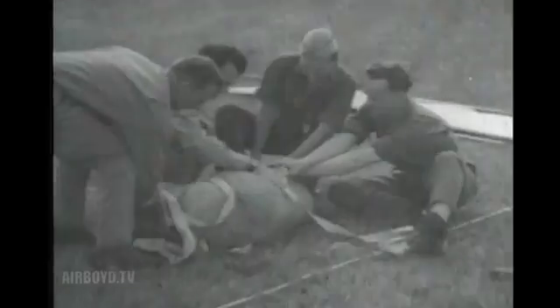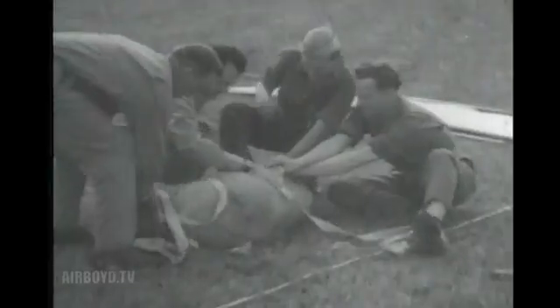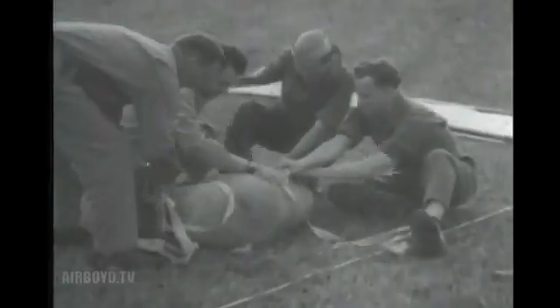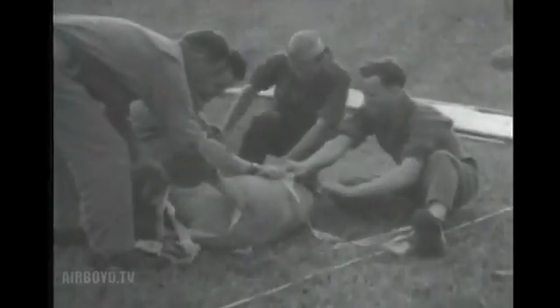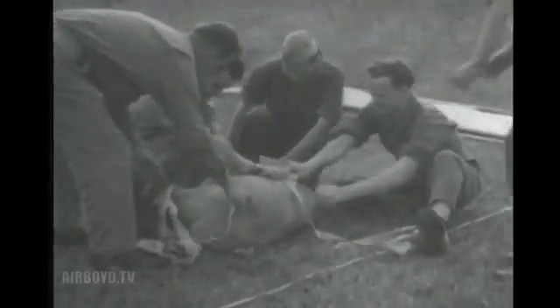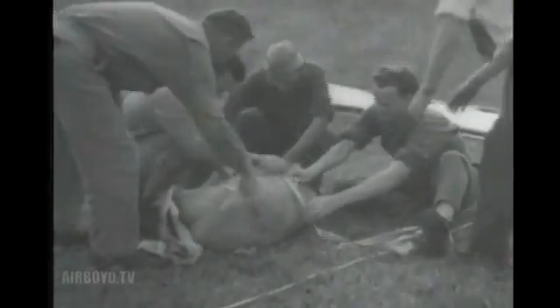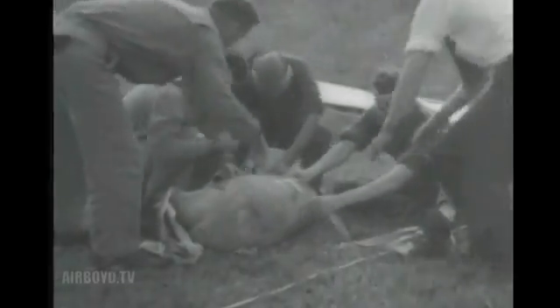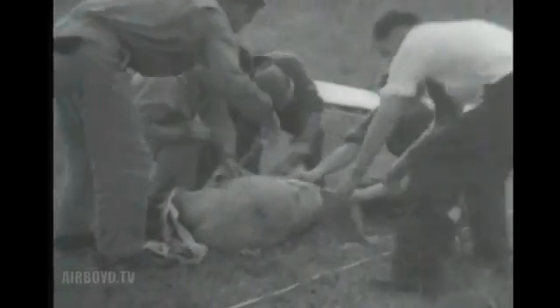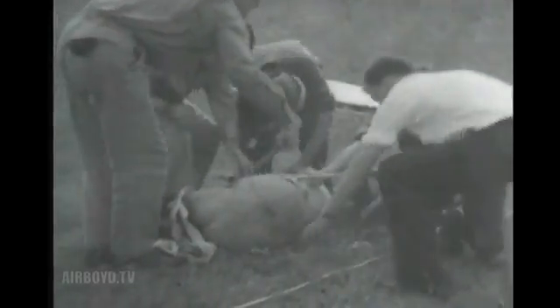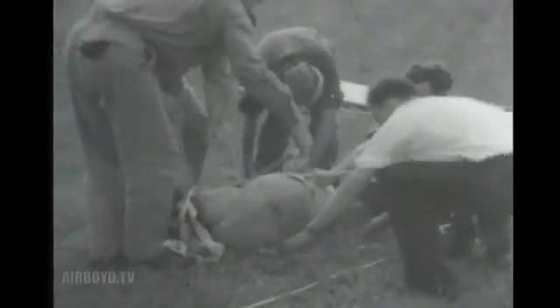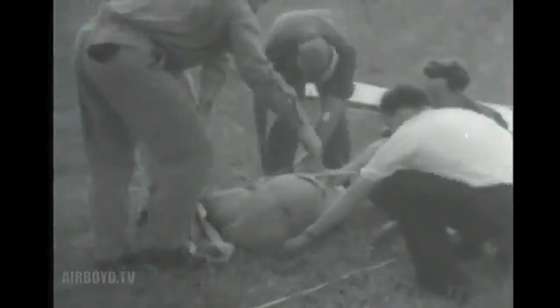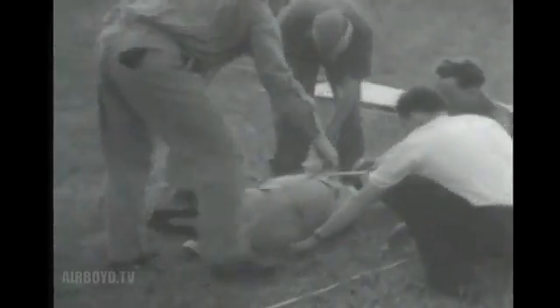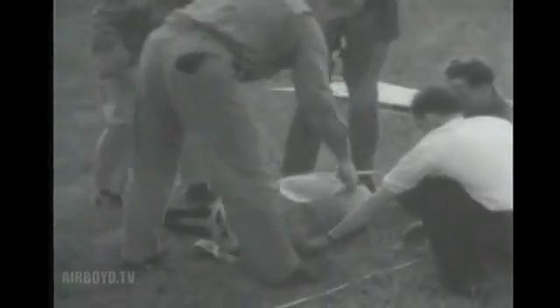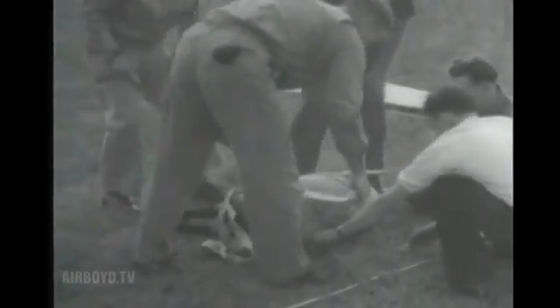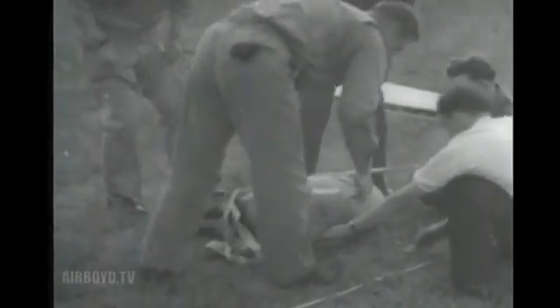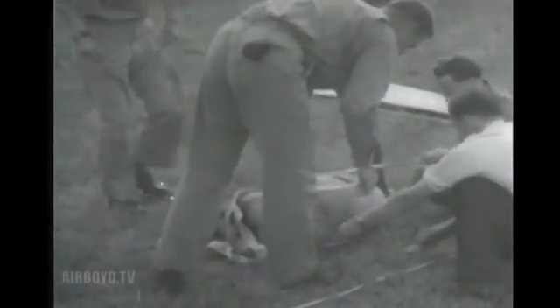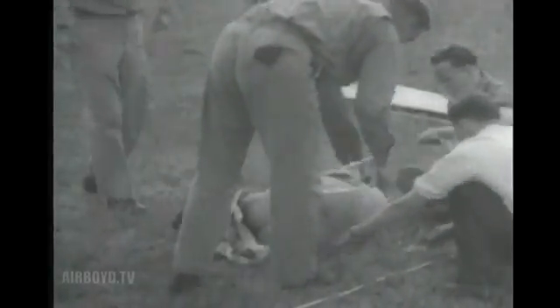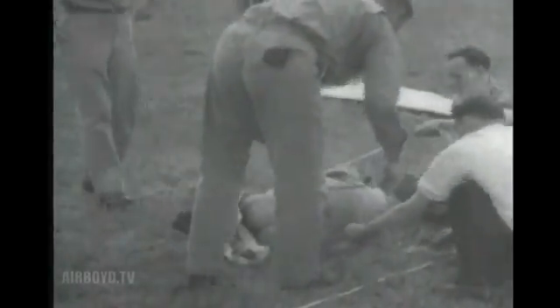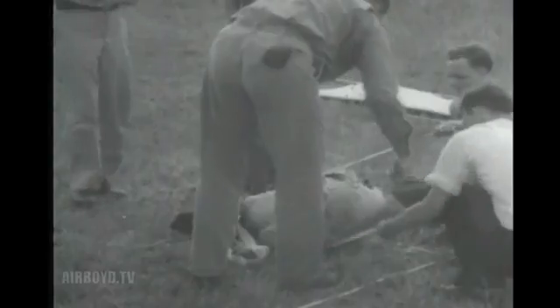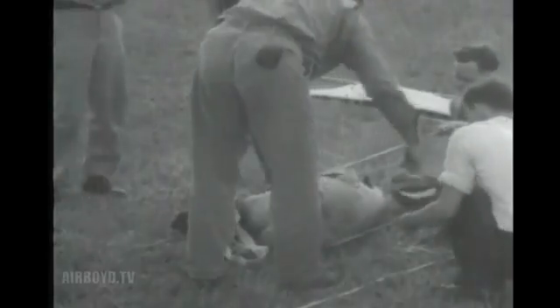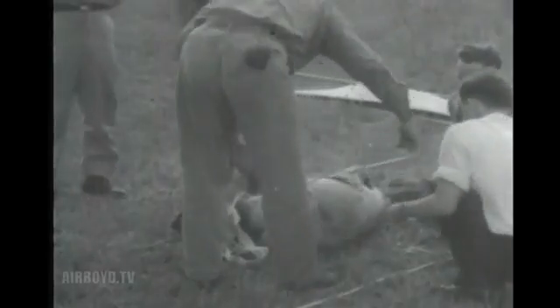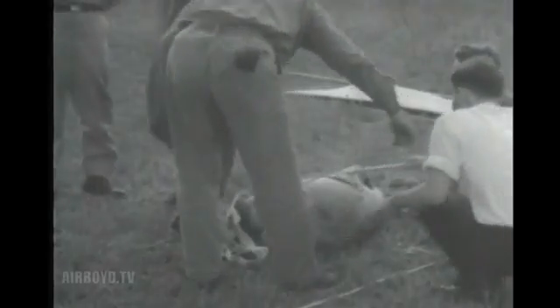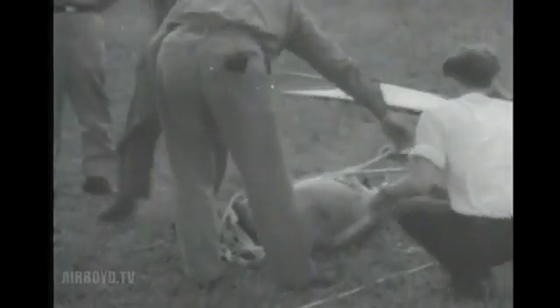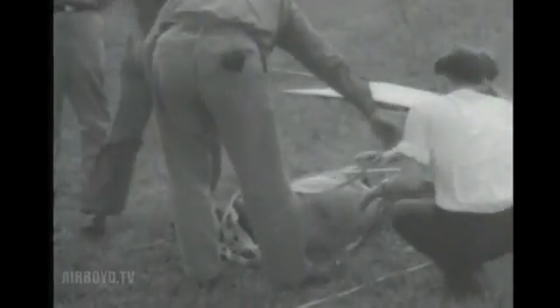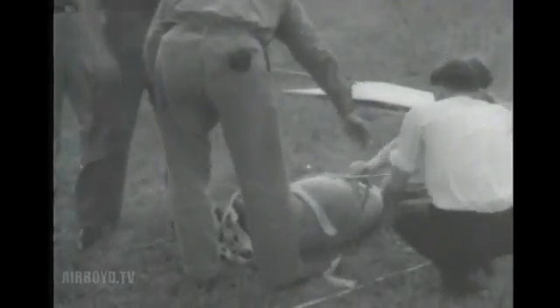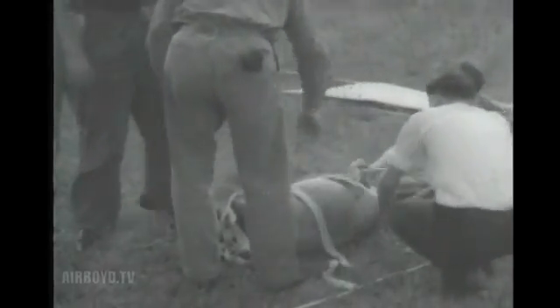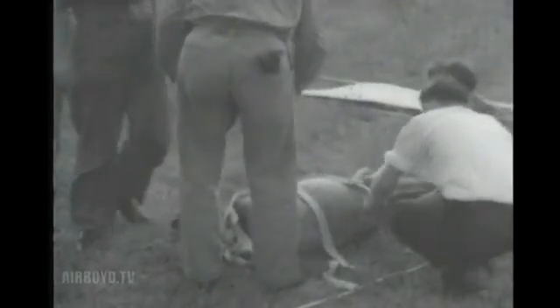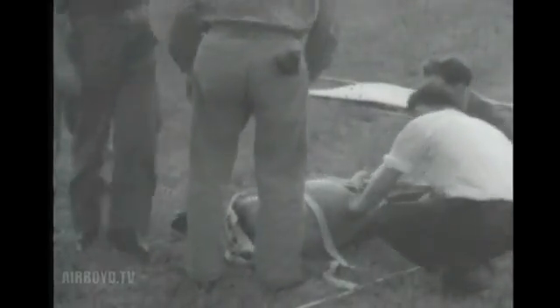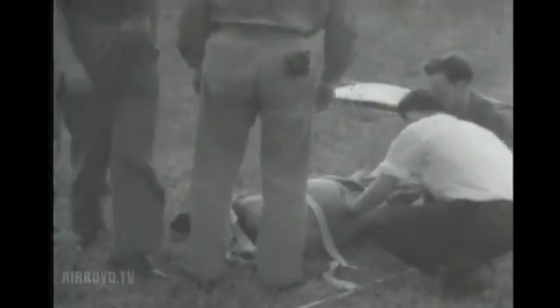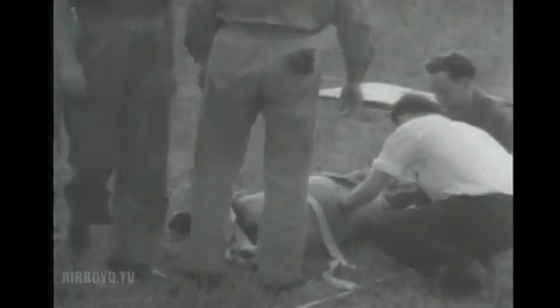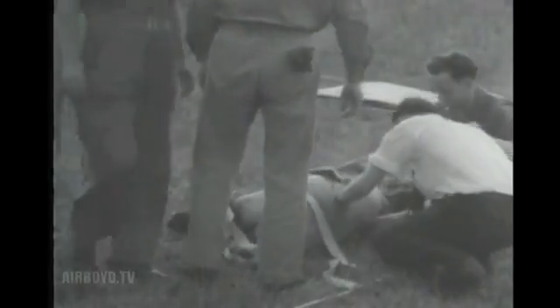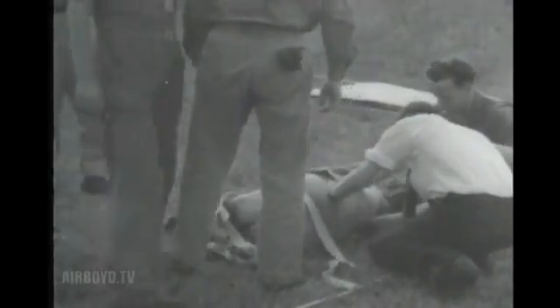A more advanced test is made with a live sheep, especially chosen because of its weak and delicate anatomy.